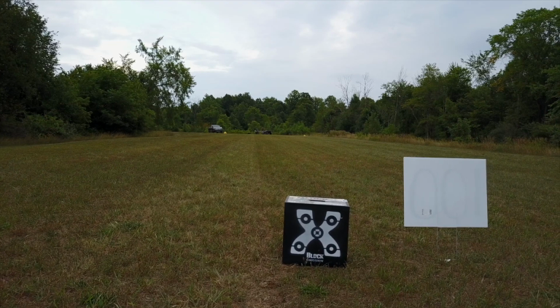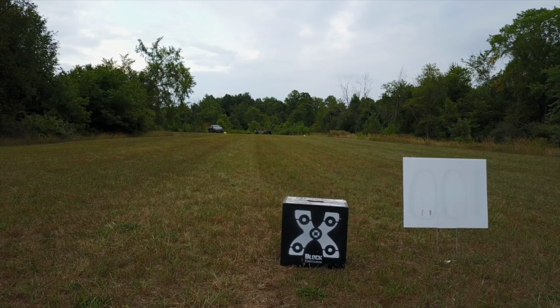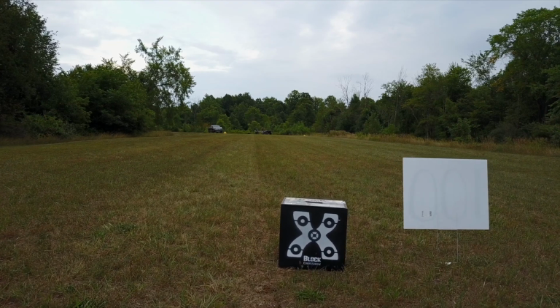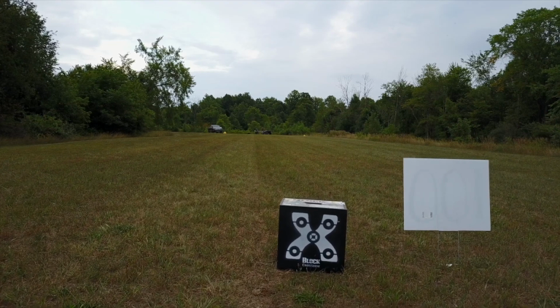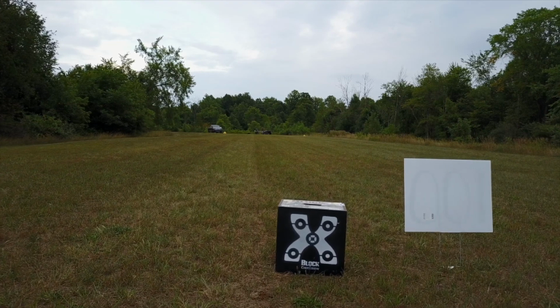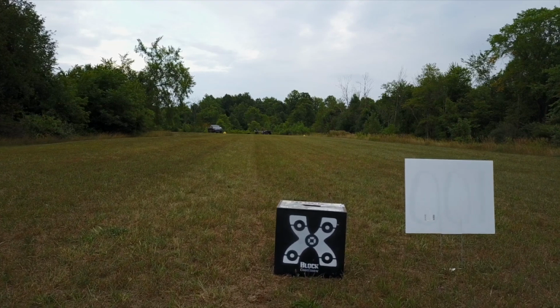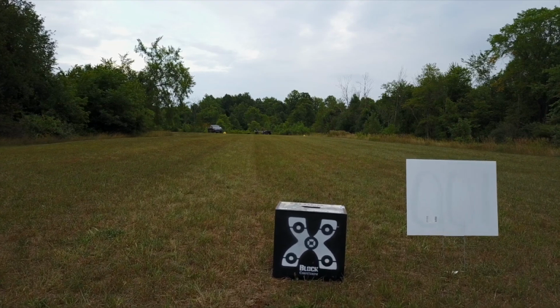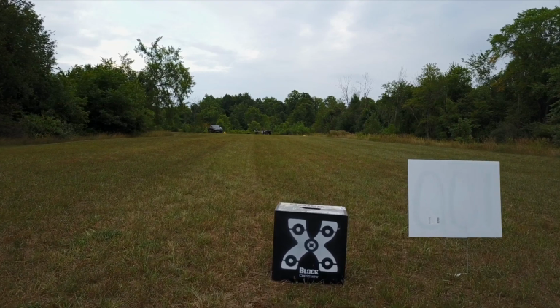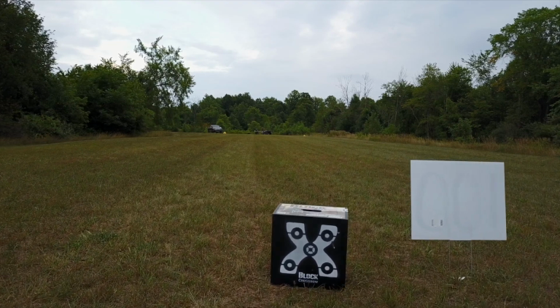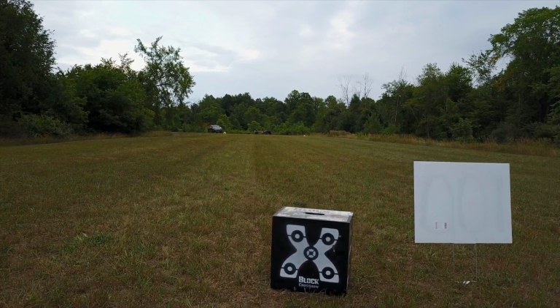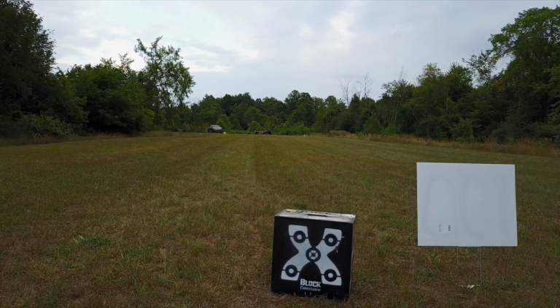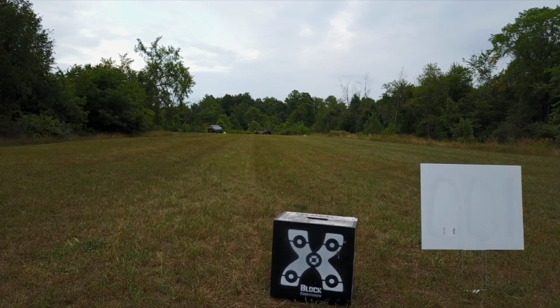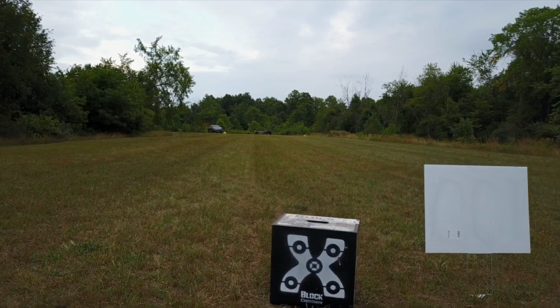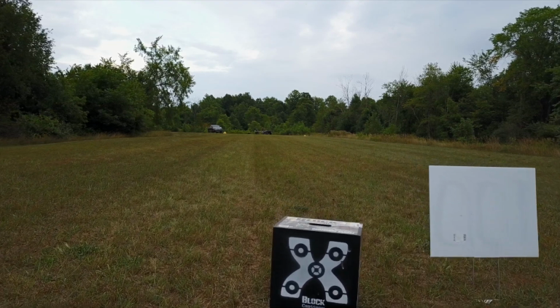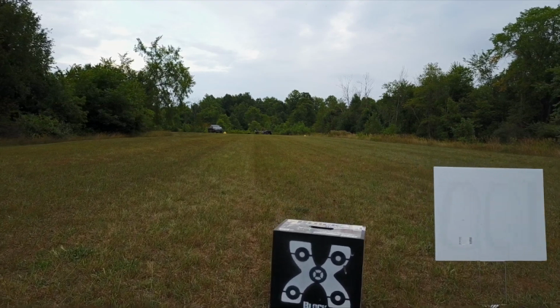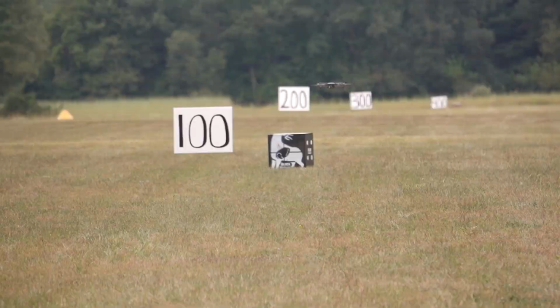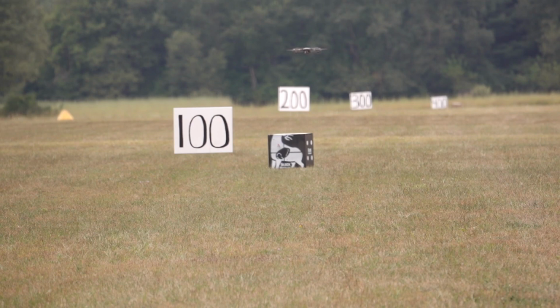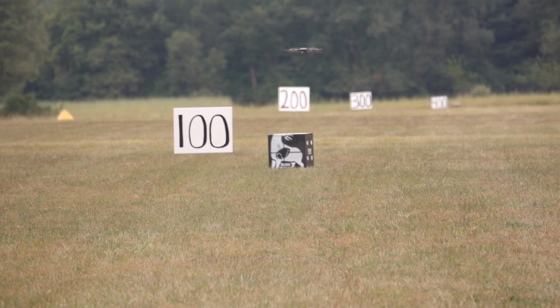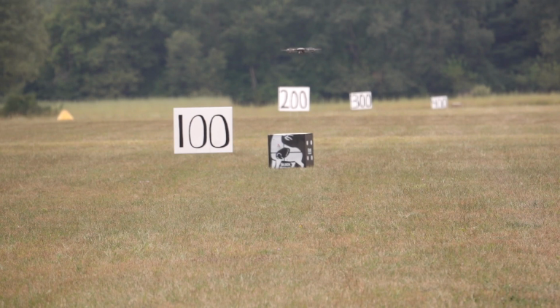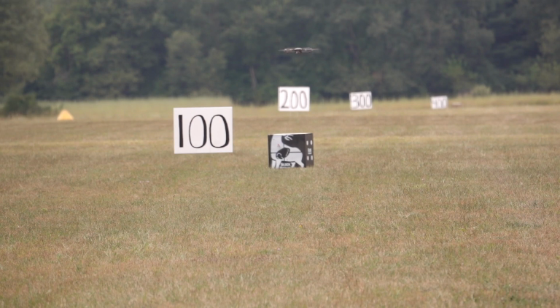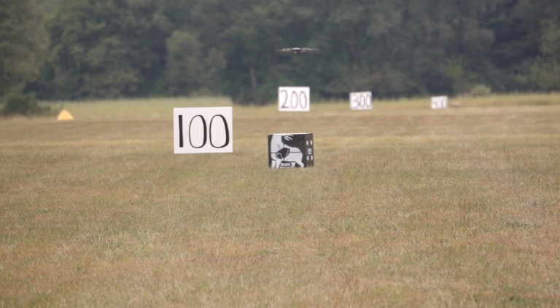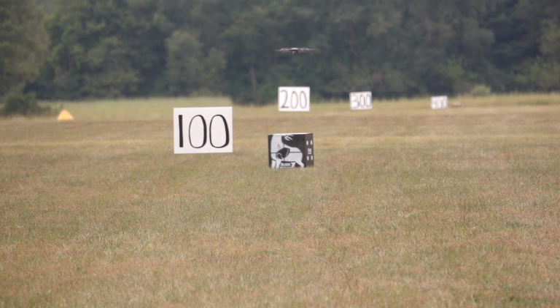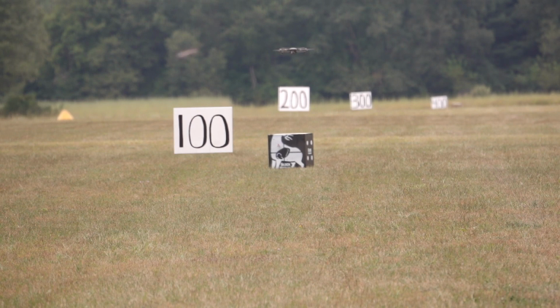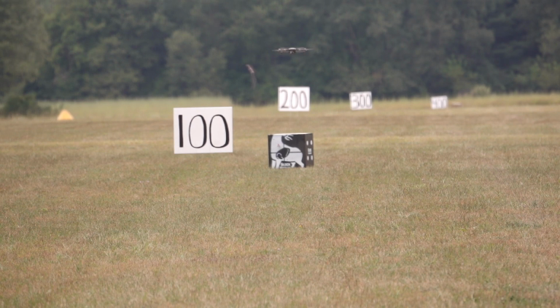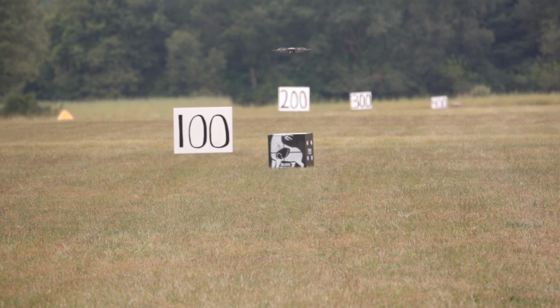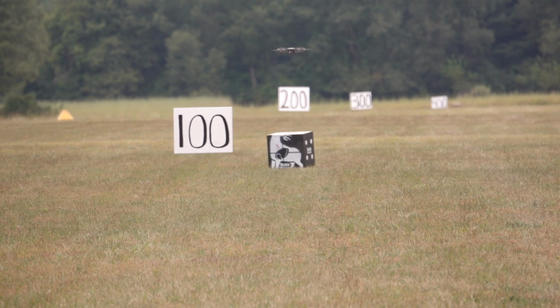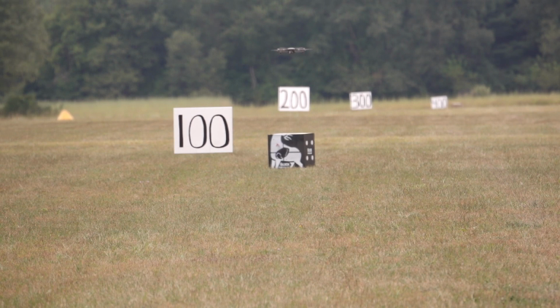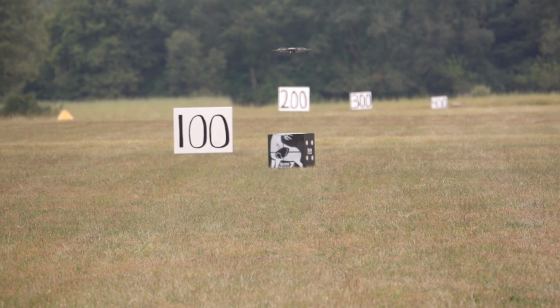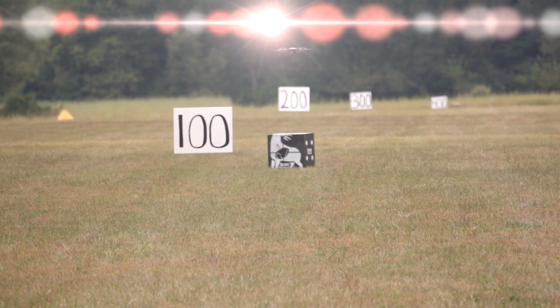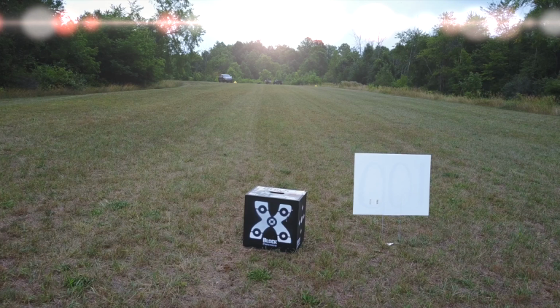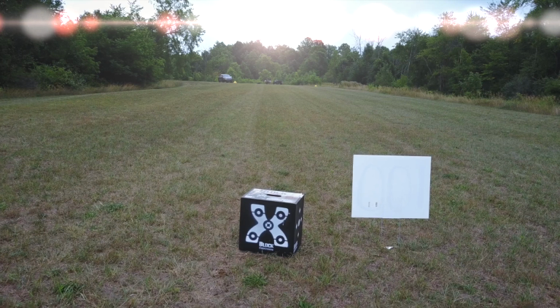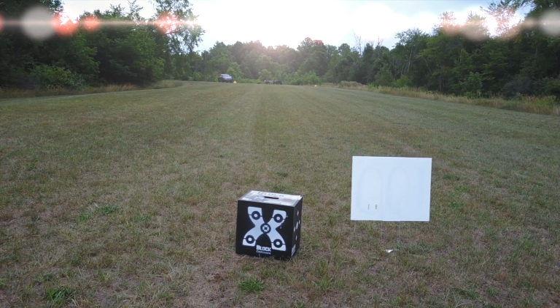Oh, it's just a little high in the neck. There it is.